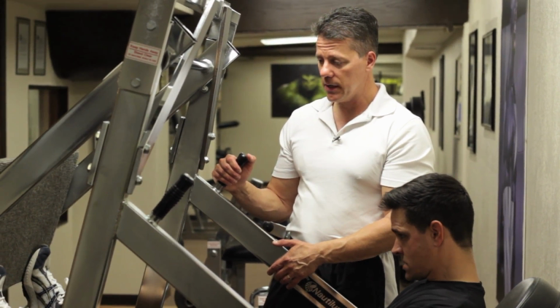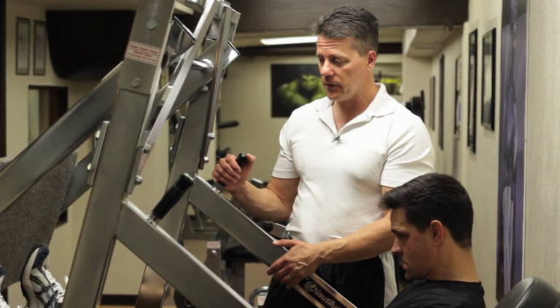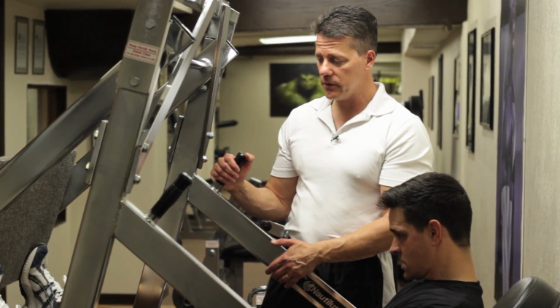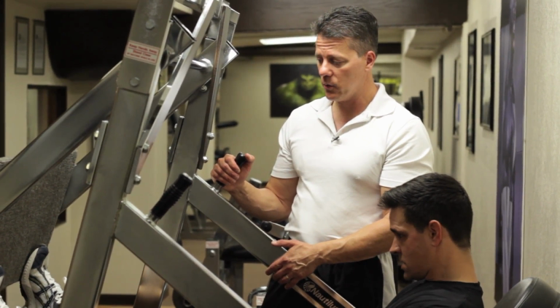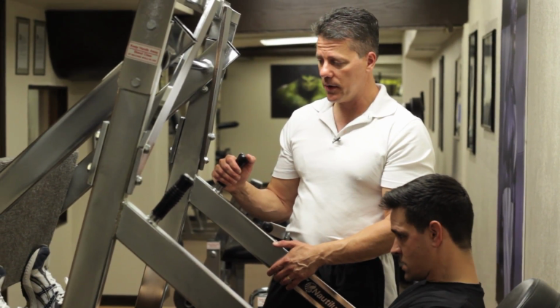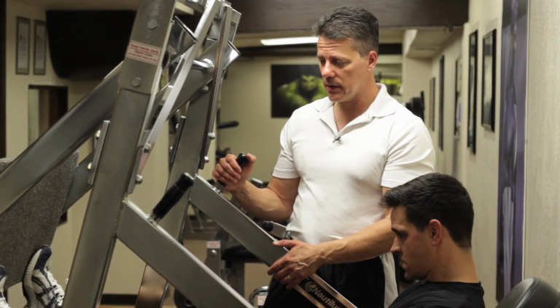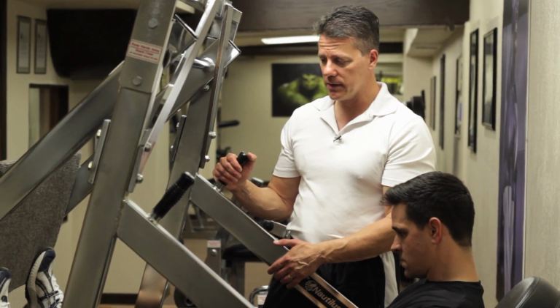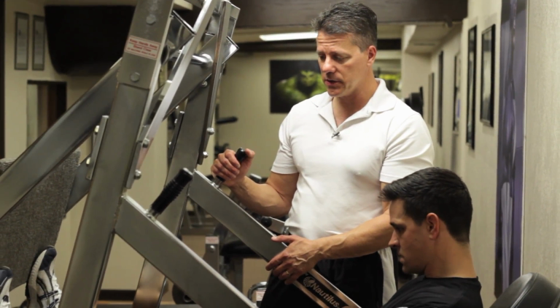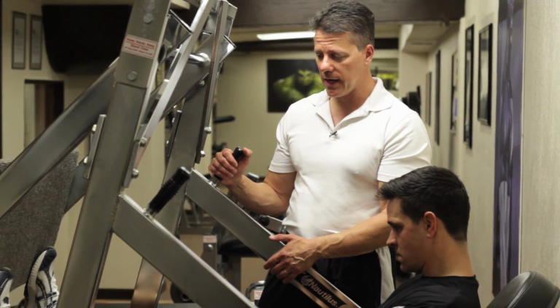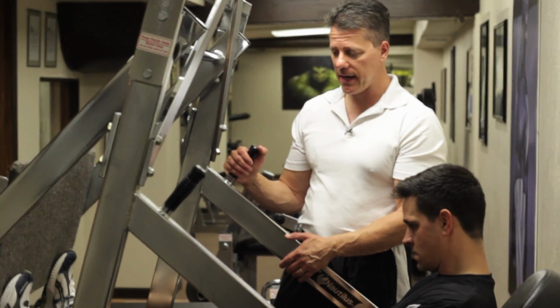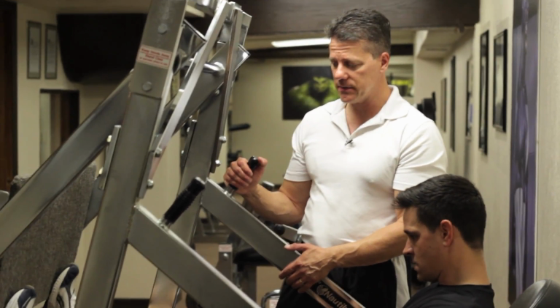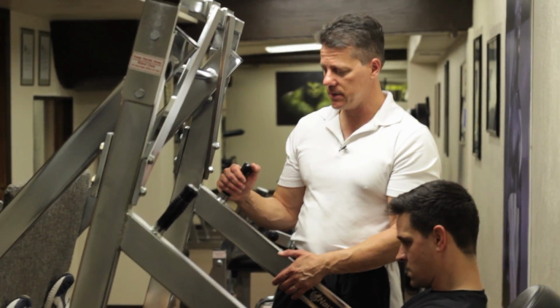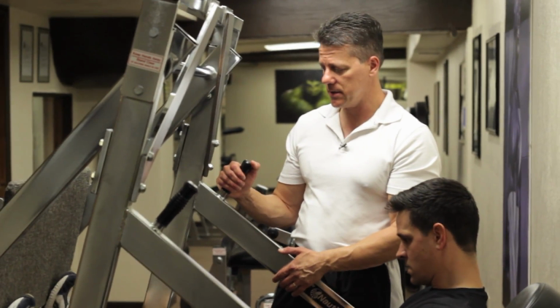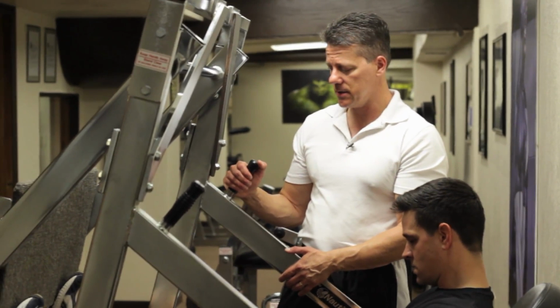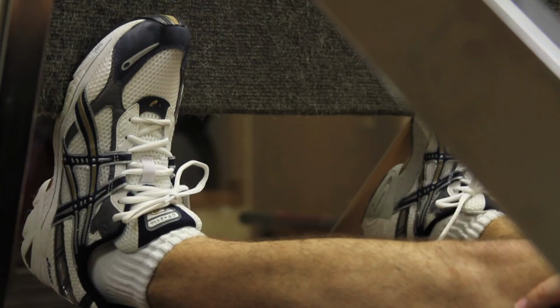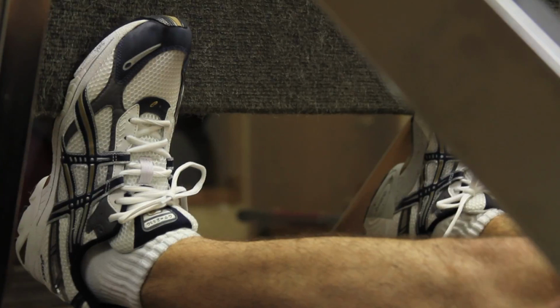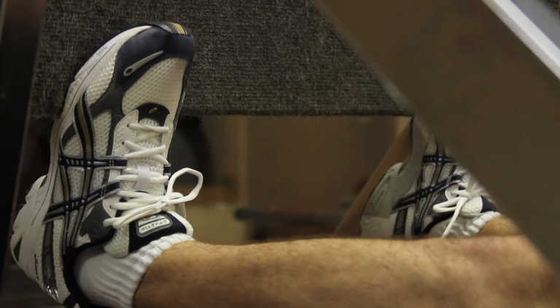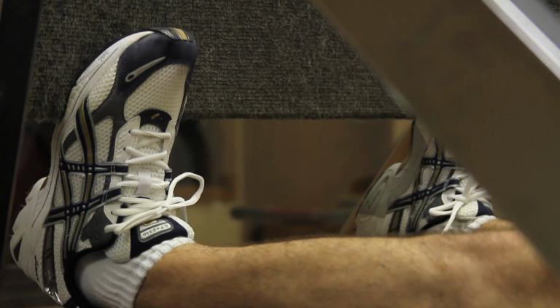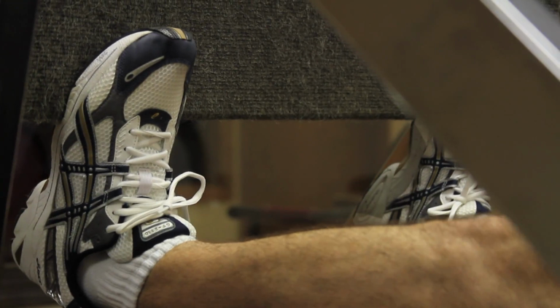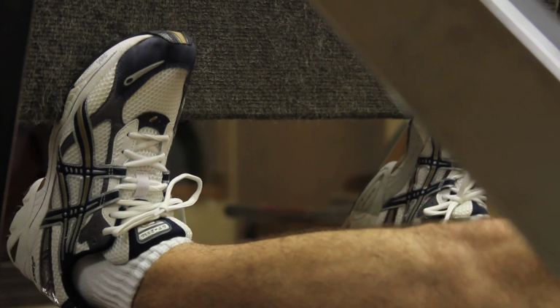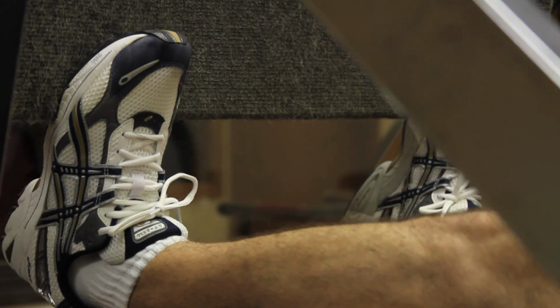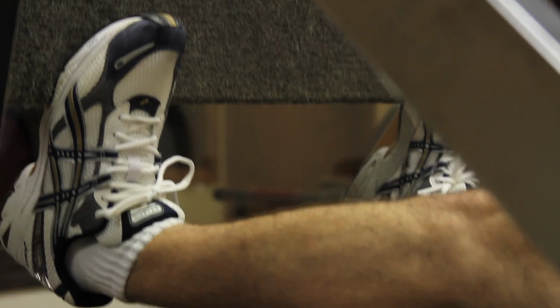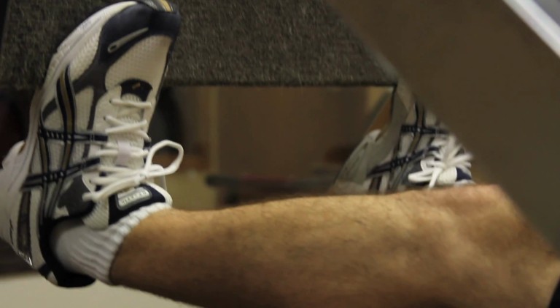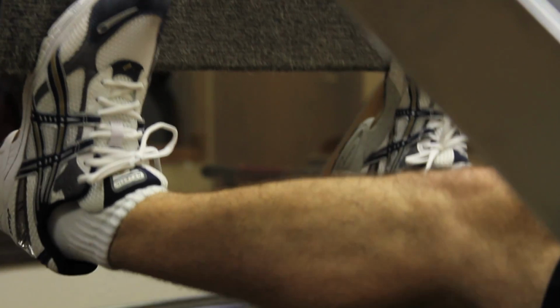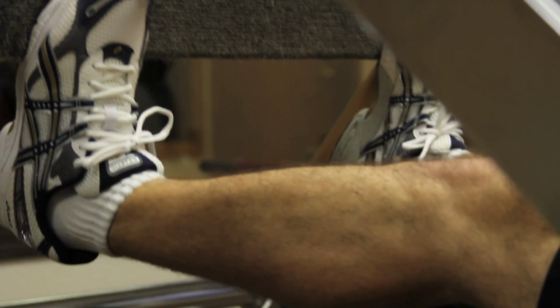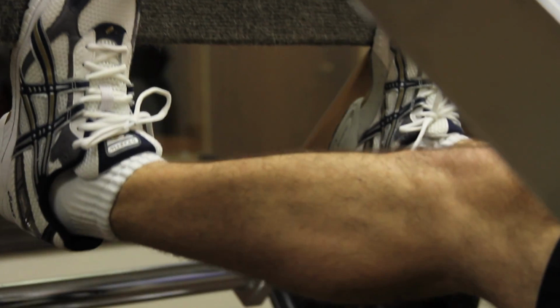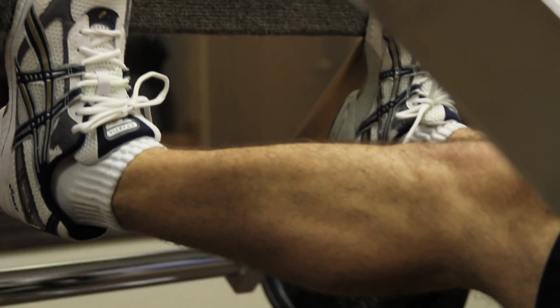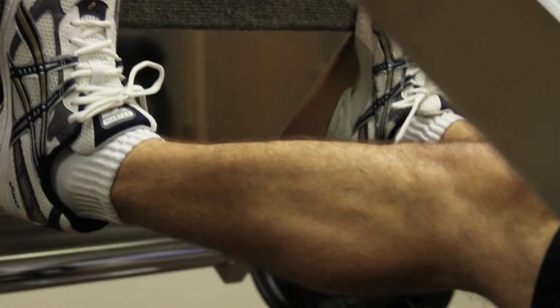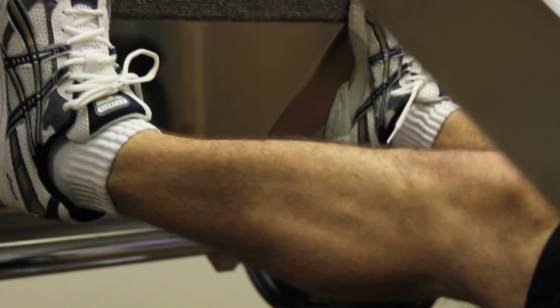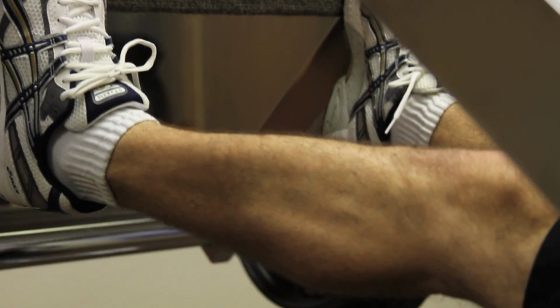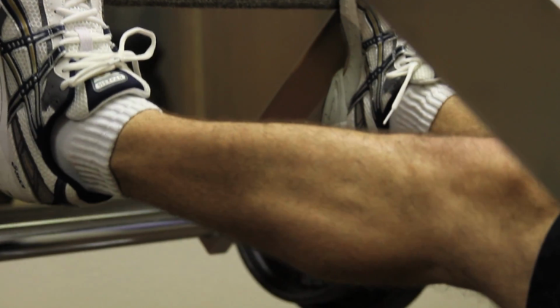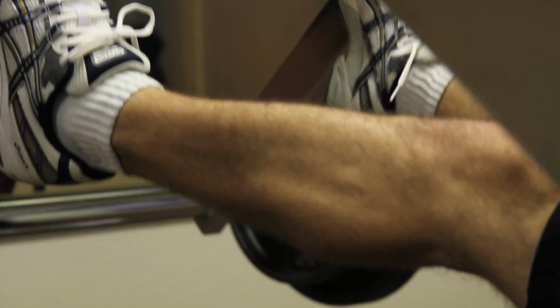Definitely don't want to neglect your calves. This will be the last leg exercise that you do in your workout, and you really want to be up in the high rep range, around 15 or 20 reps.